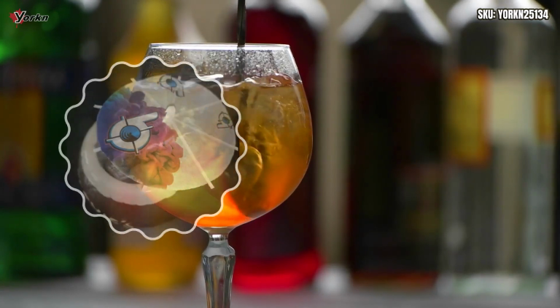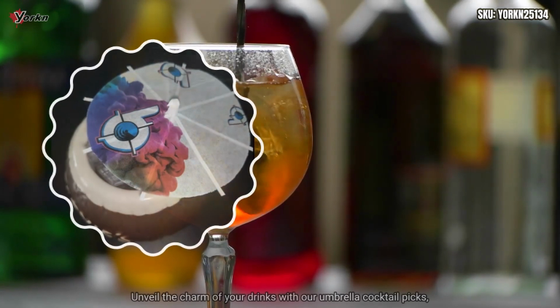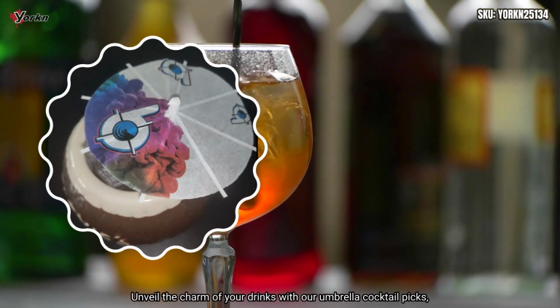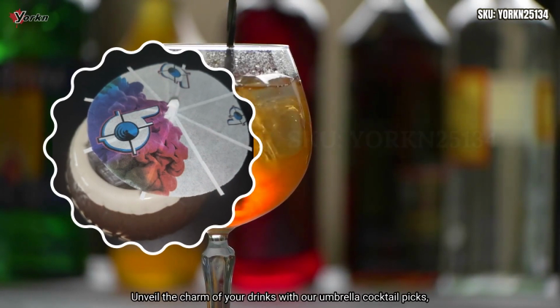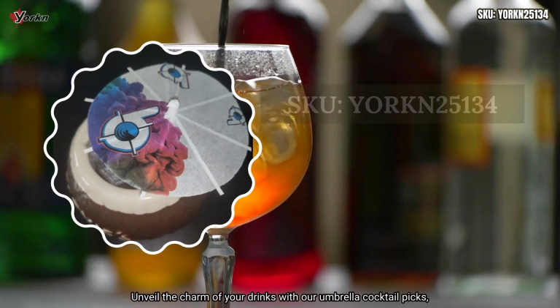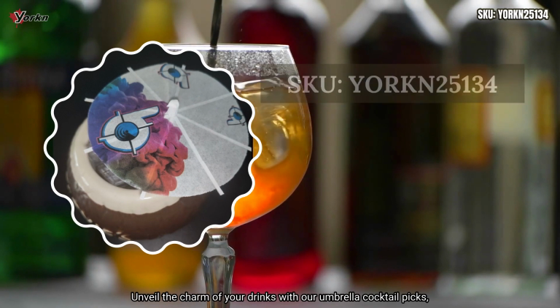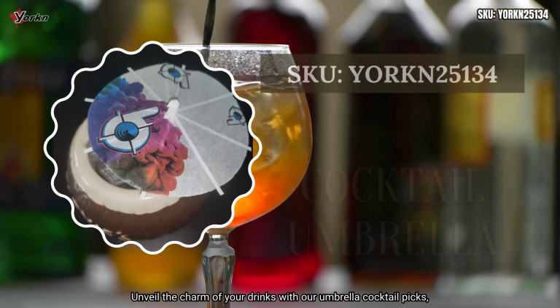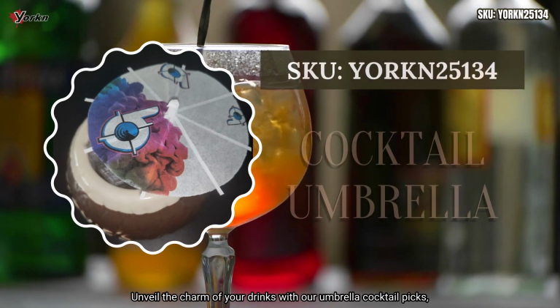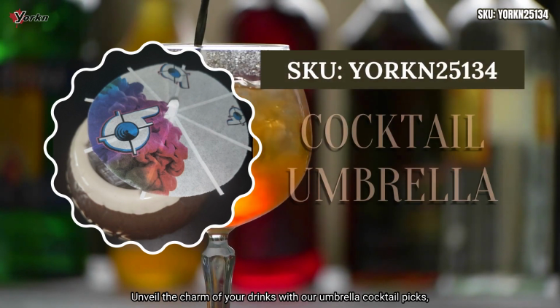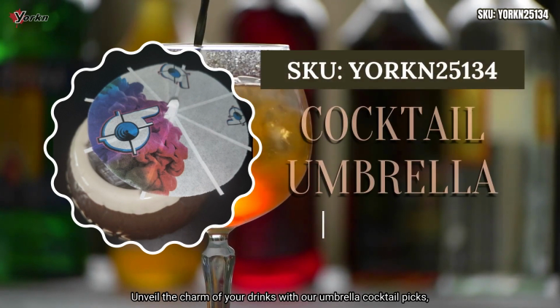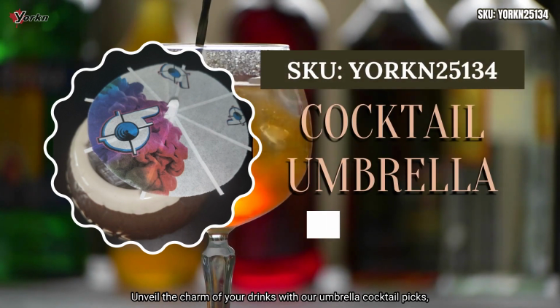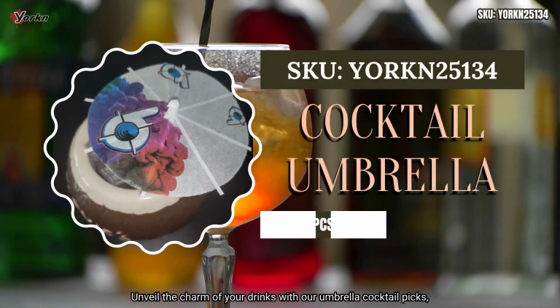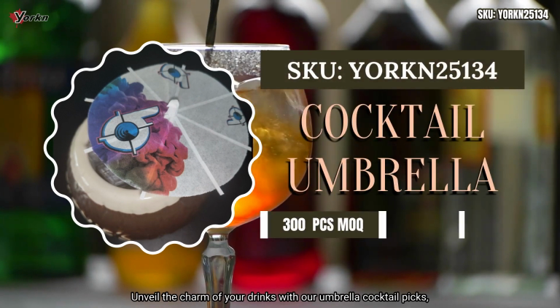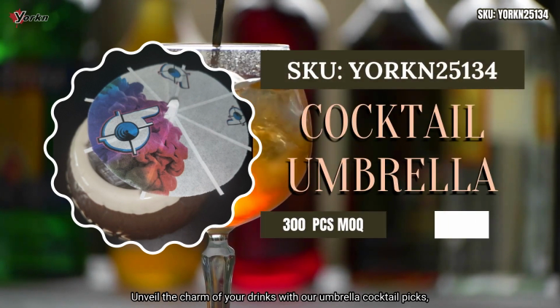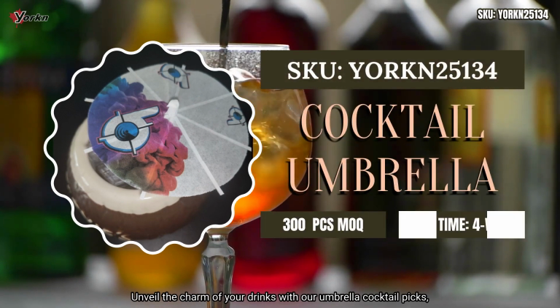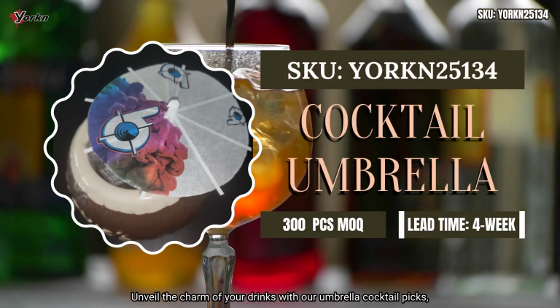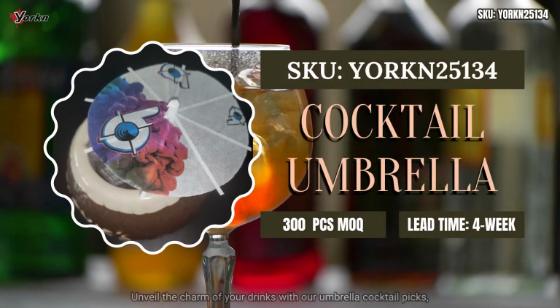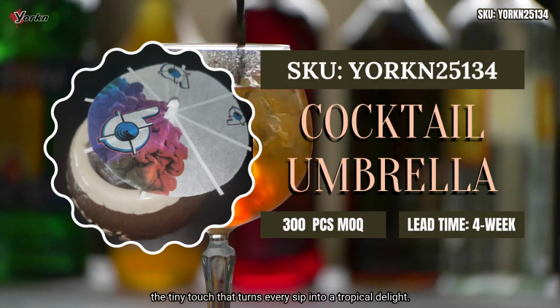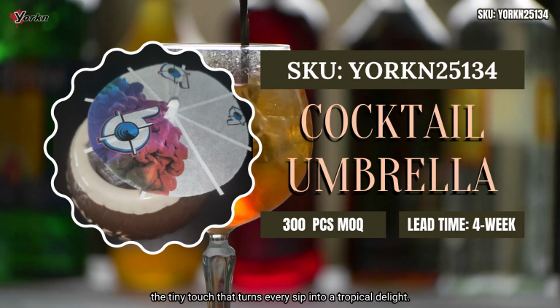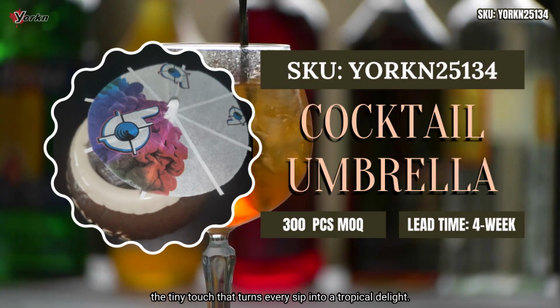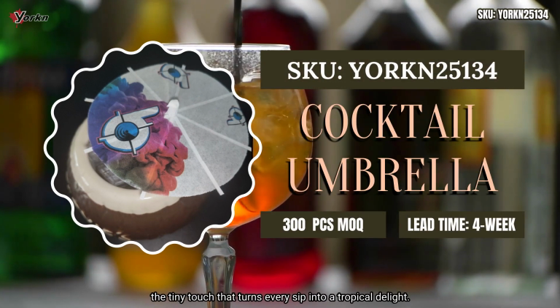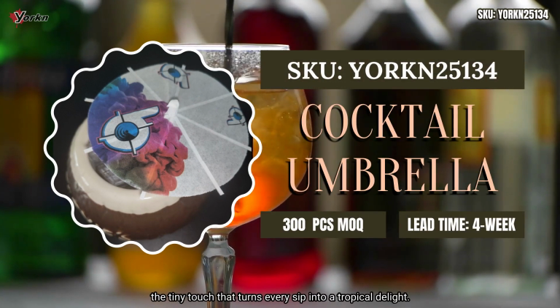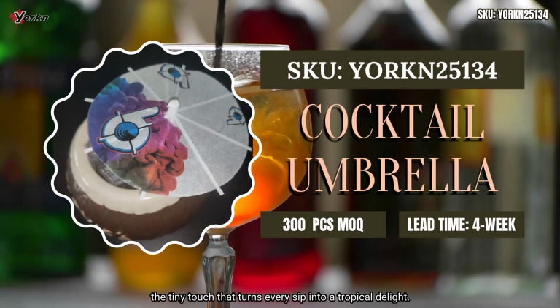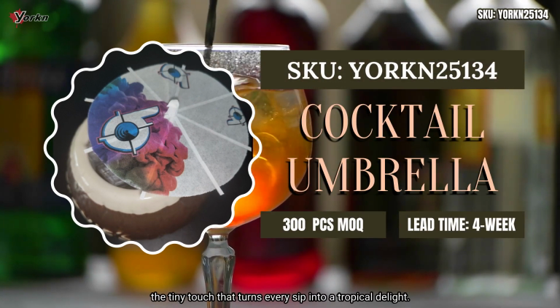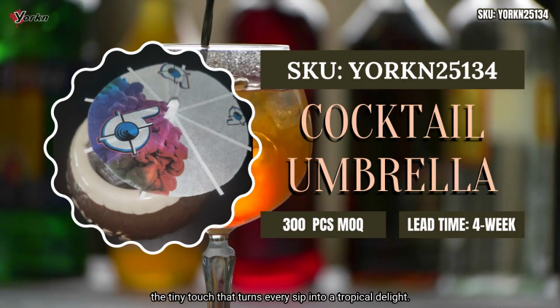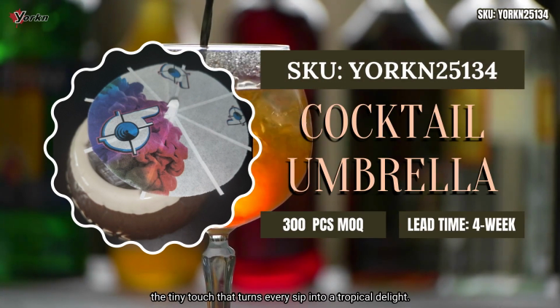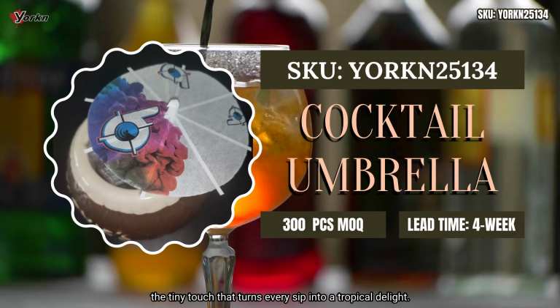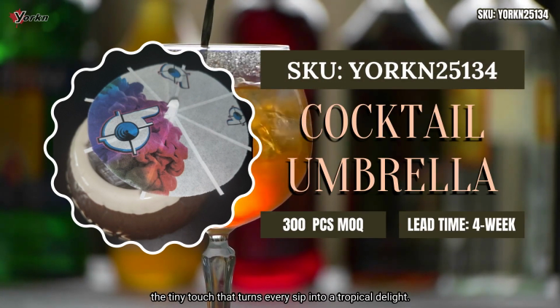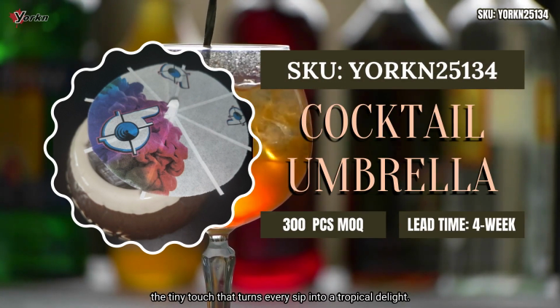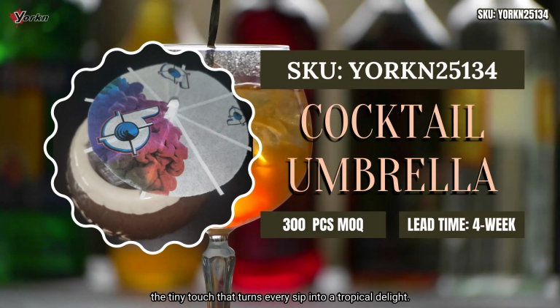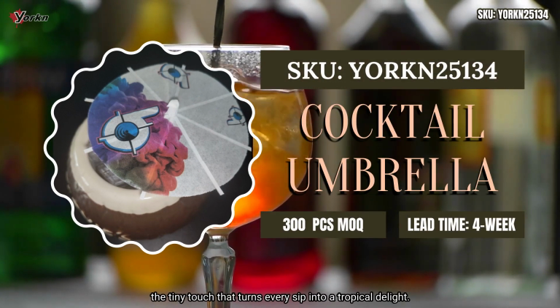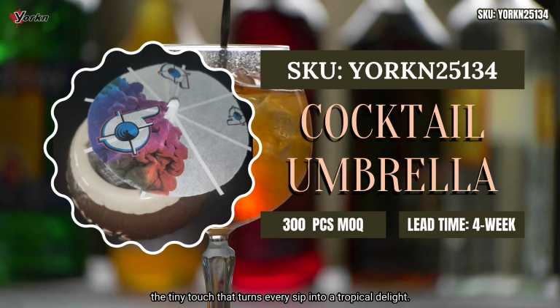Unveil the charm of your drinks with our umbrella cocktail picks, the tiny touch that turns every sip into a tropical delight.